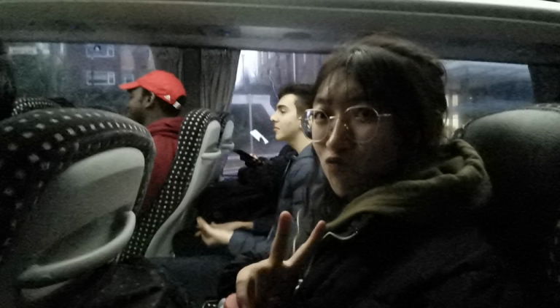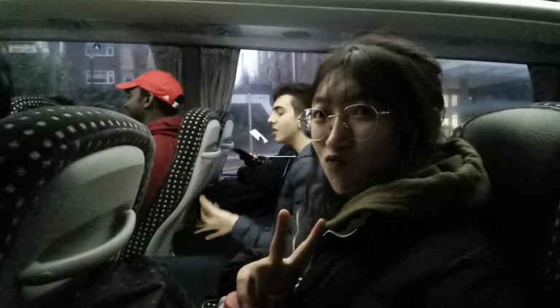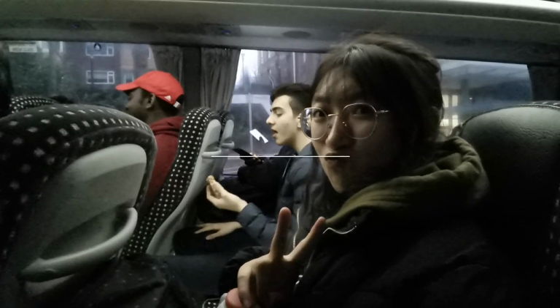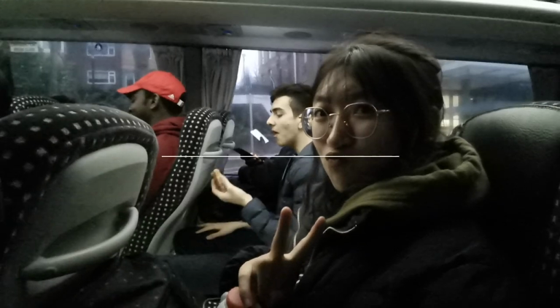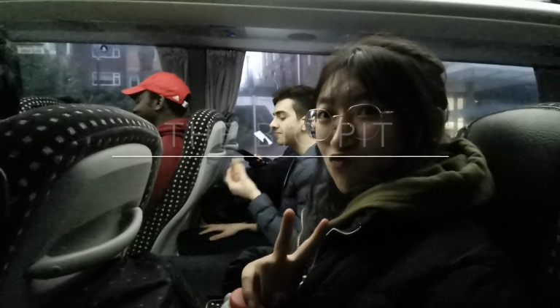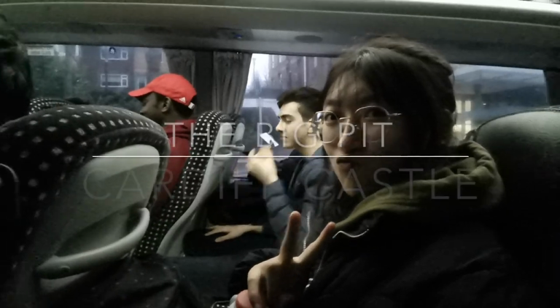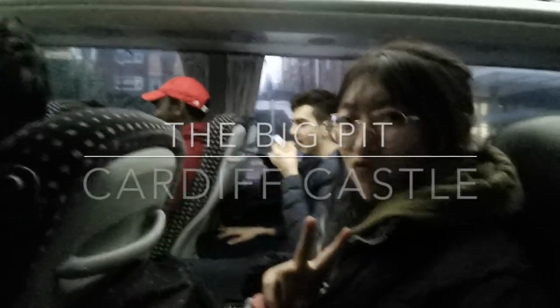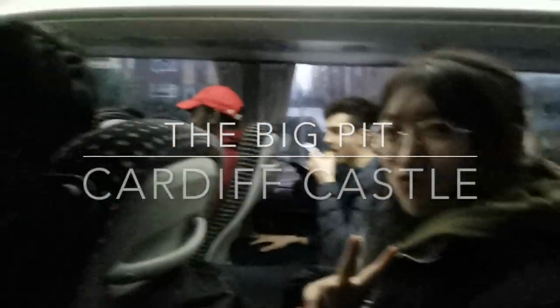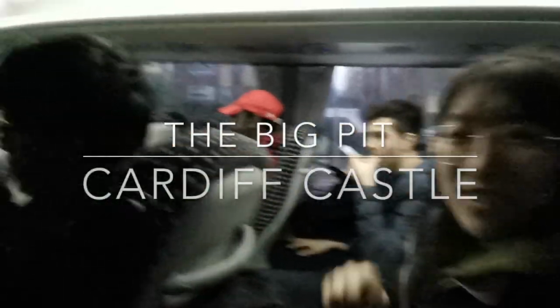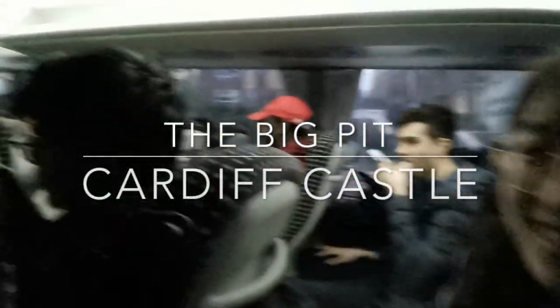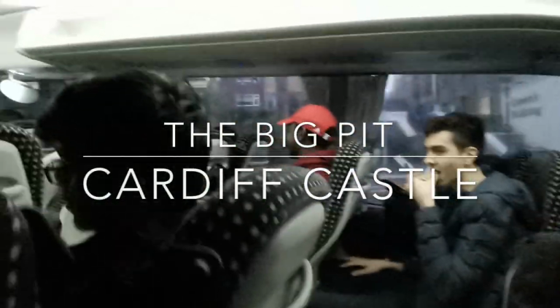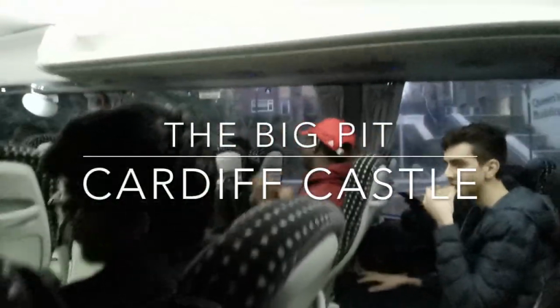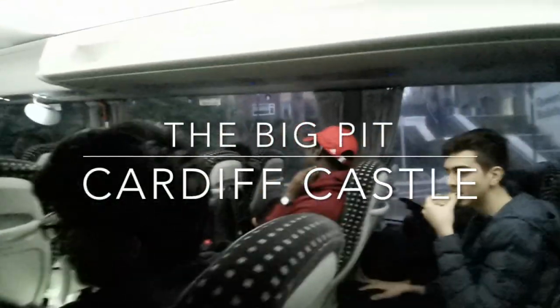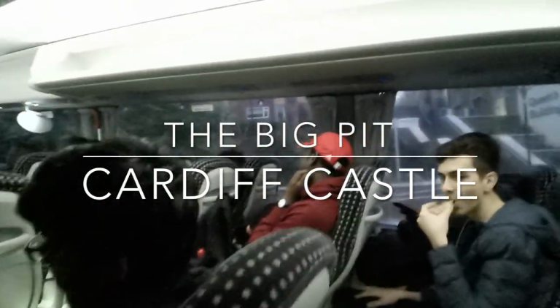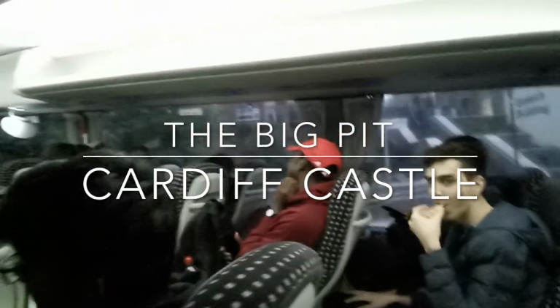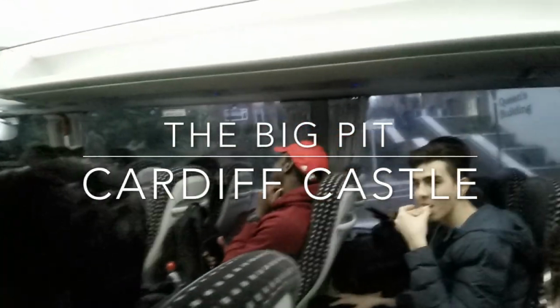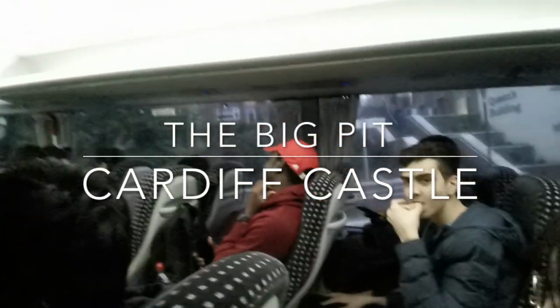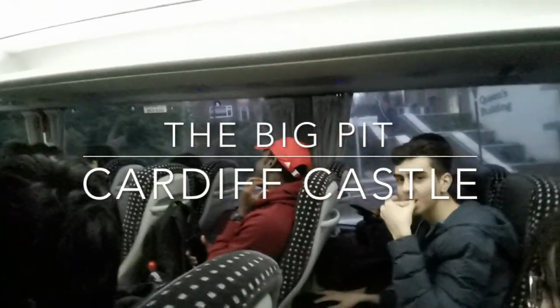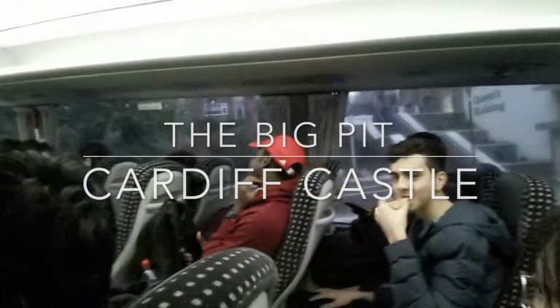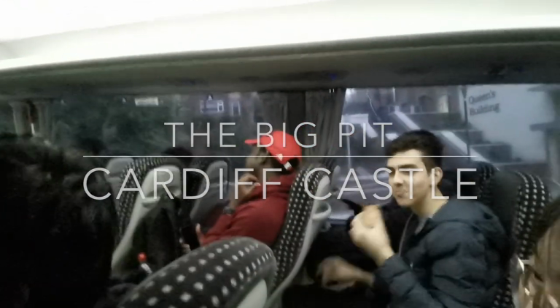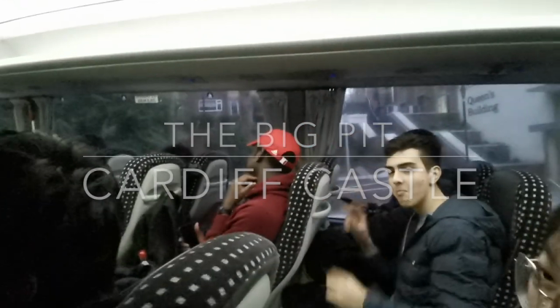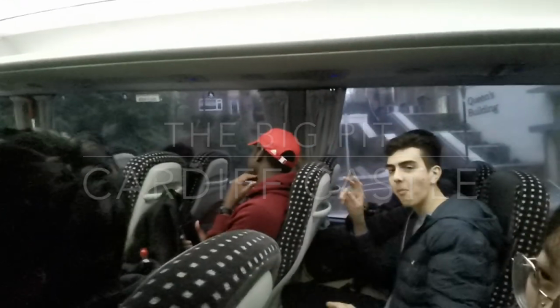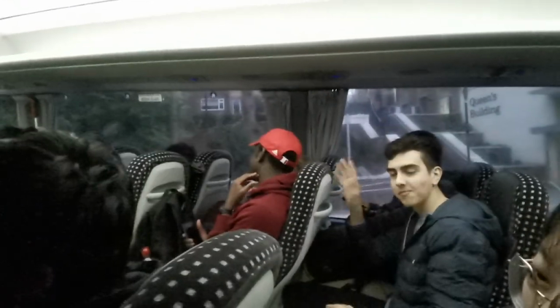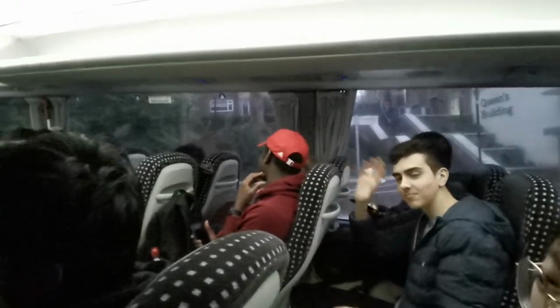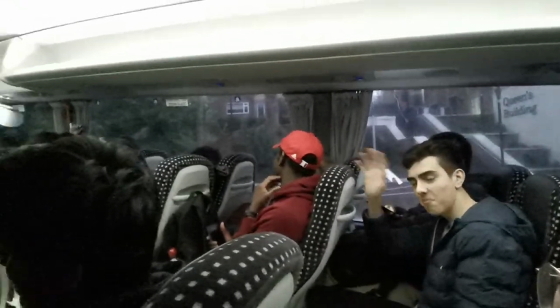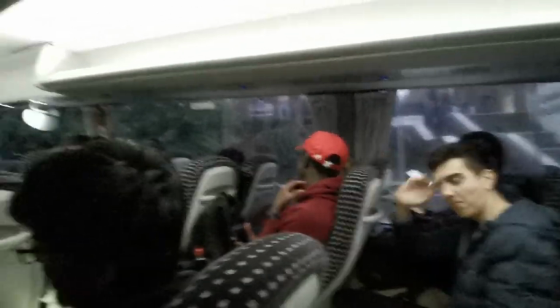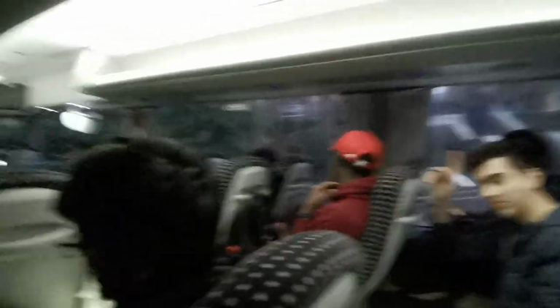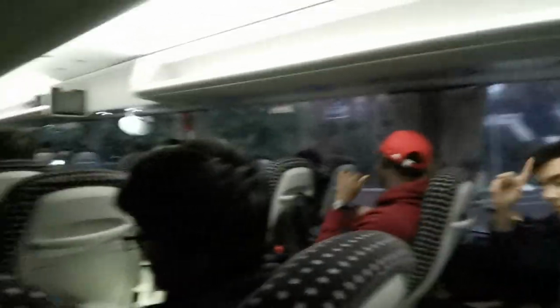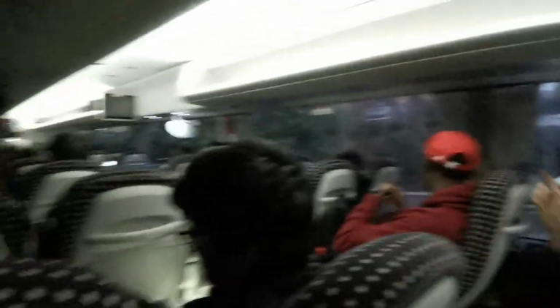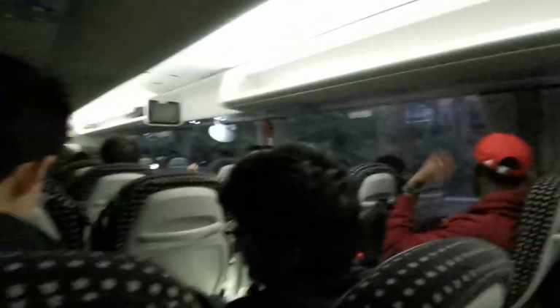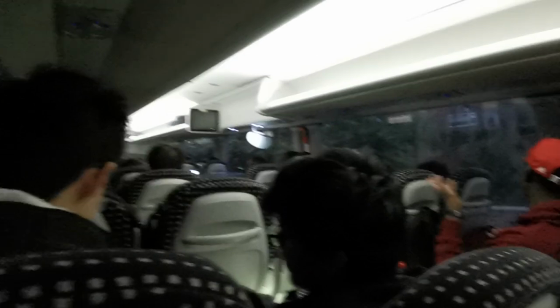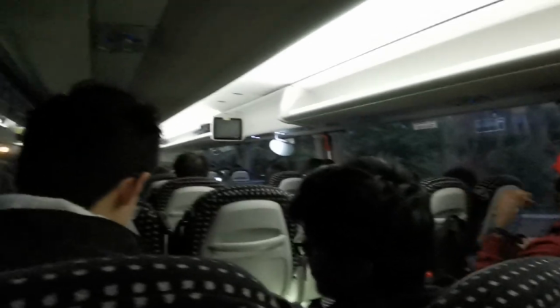This is my one day Cardiff vlog. We visited the Big Pit and Cardiff Castle.